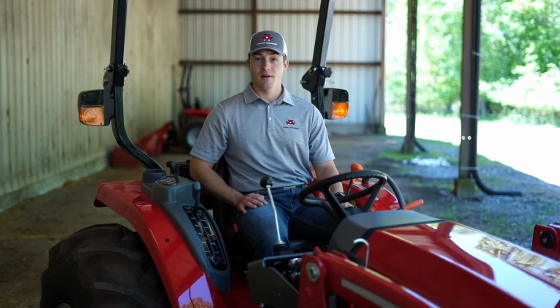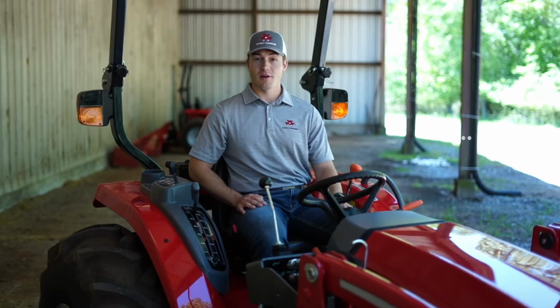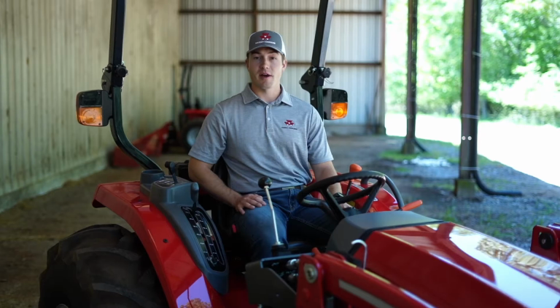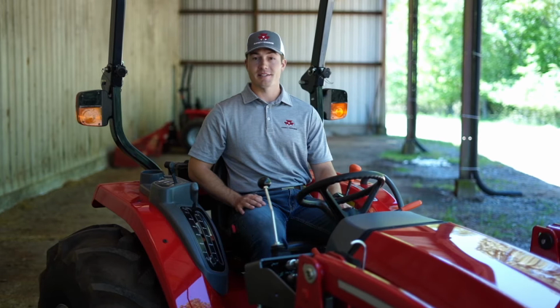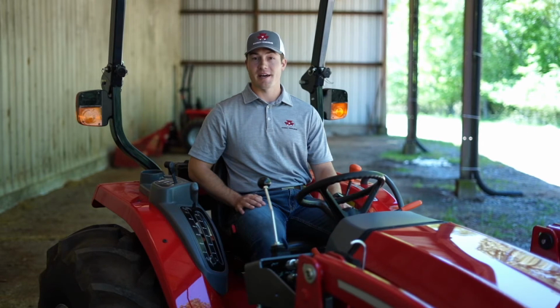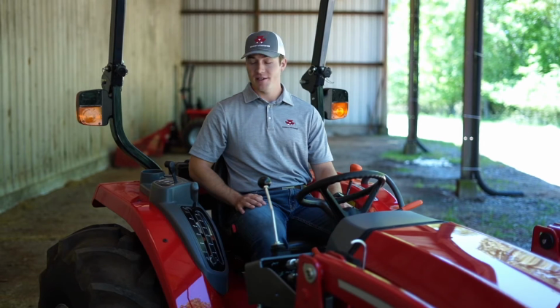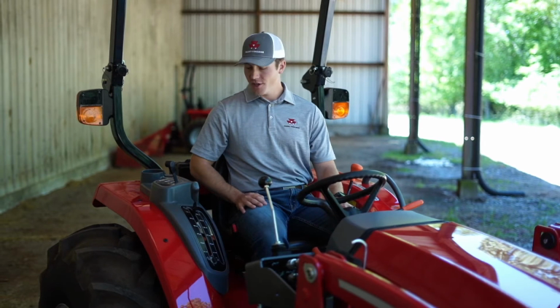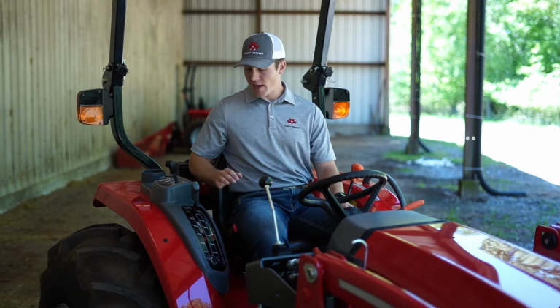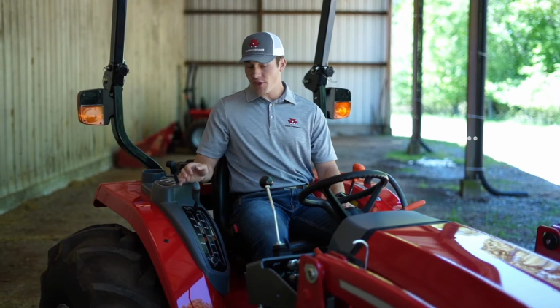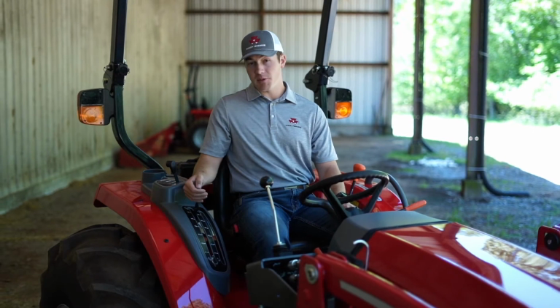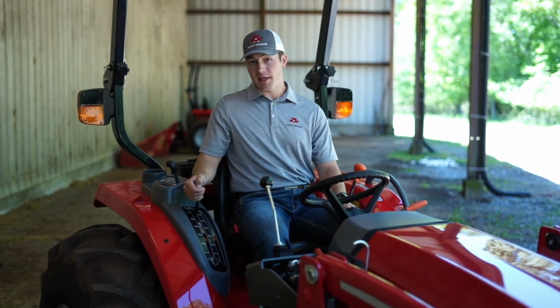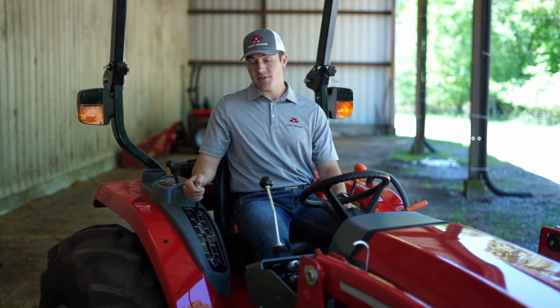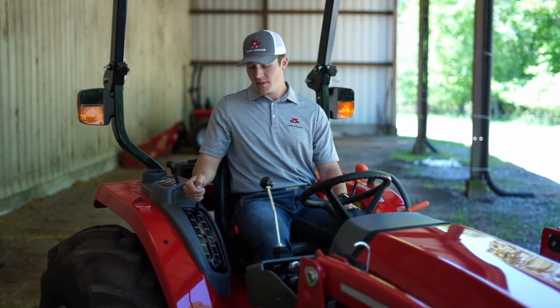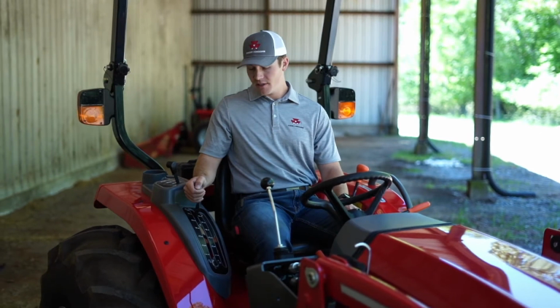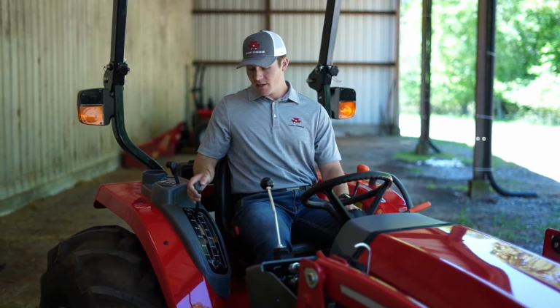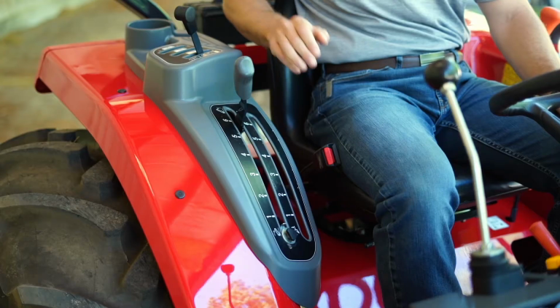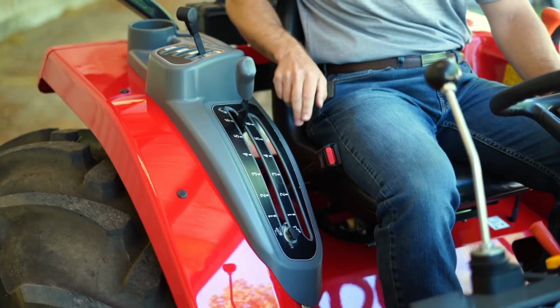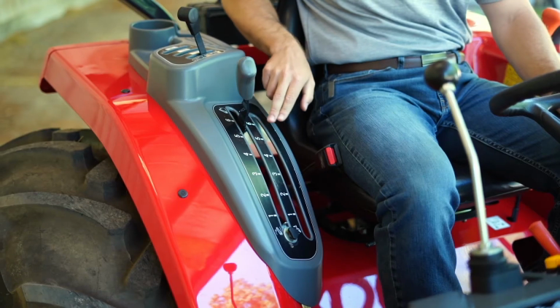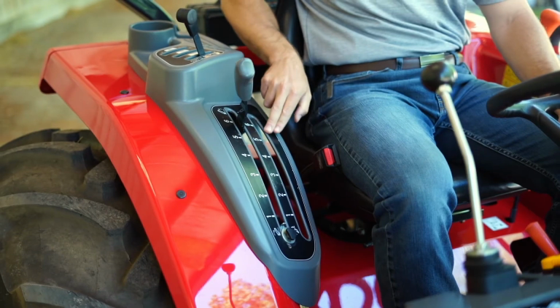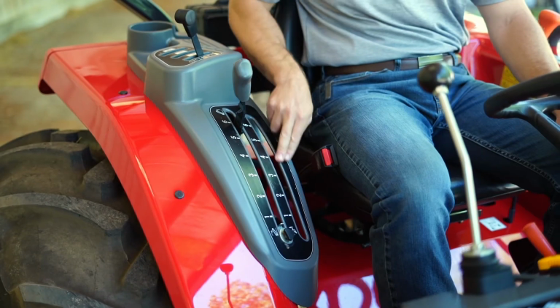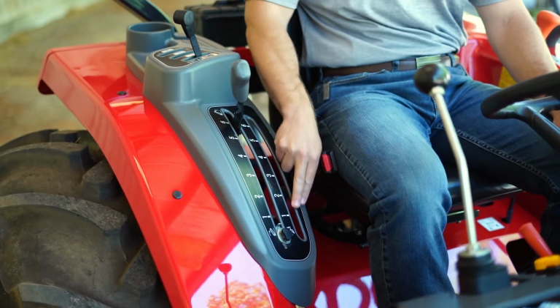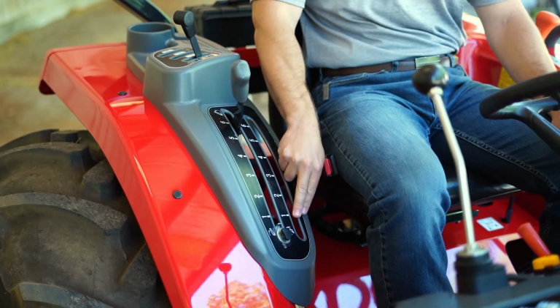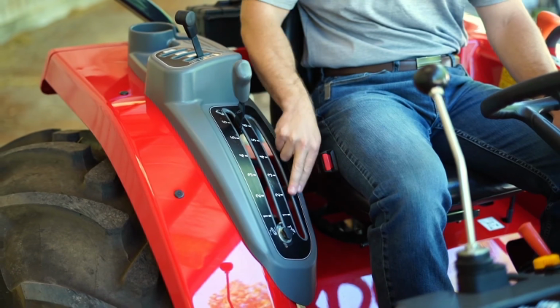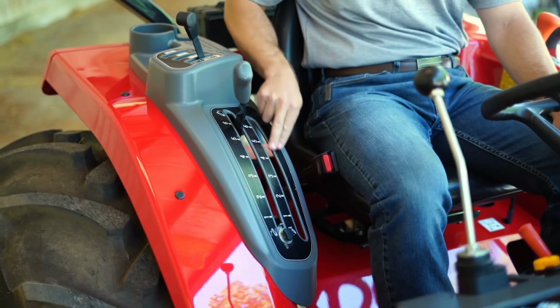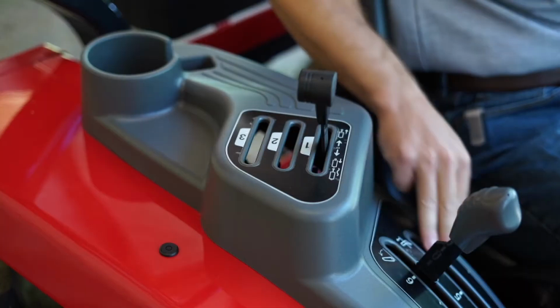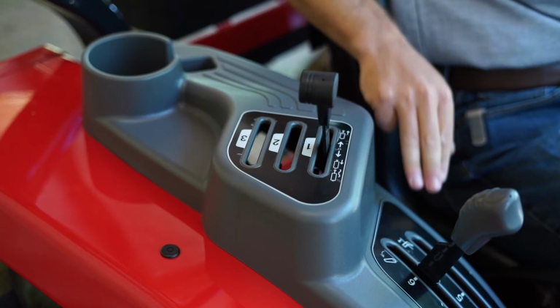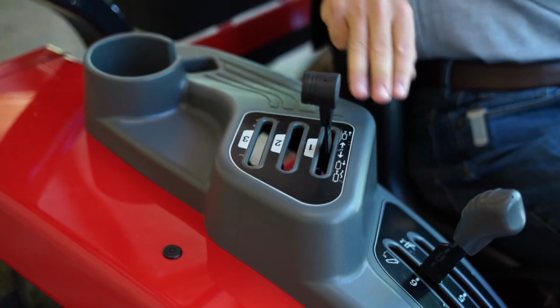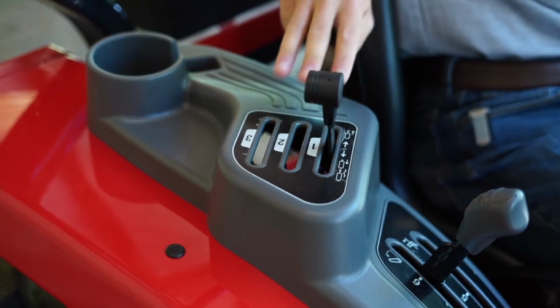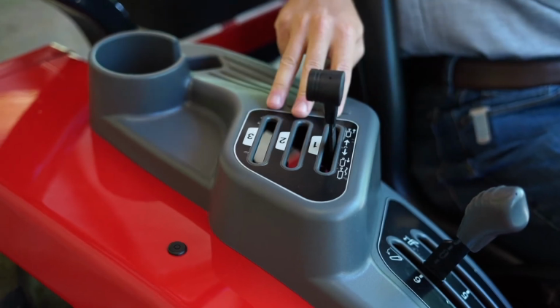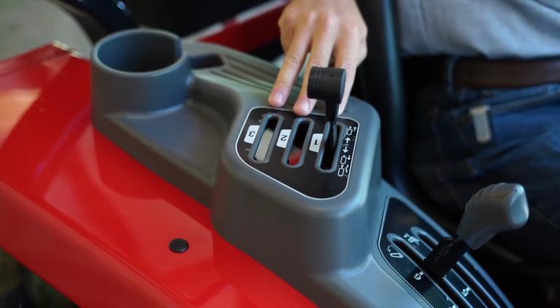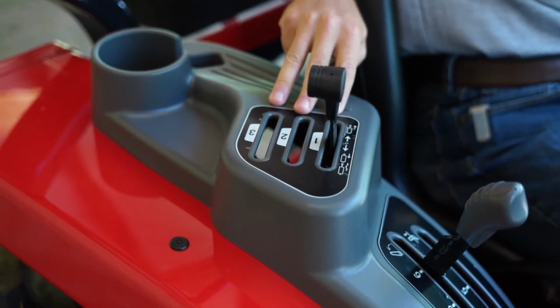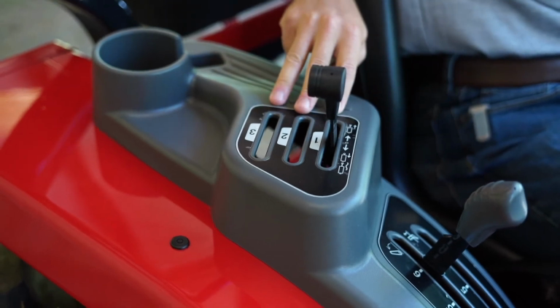On the right hand side, you have your implement lift, a place for optional draft control, and up to three rear remotes.